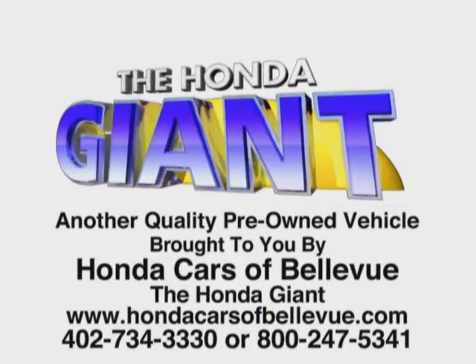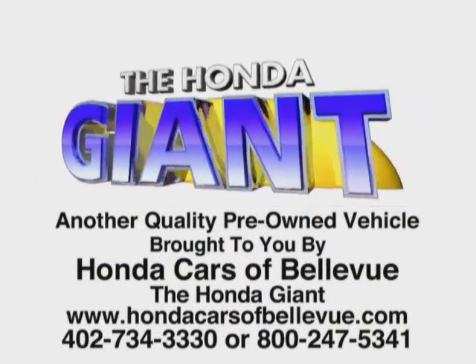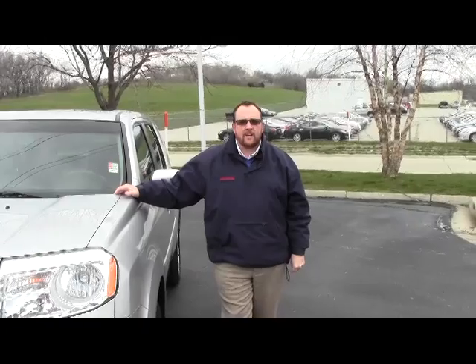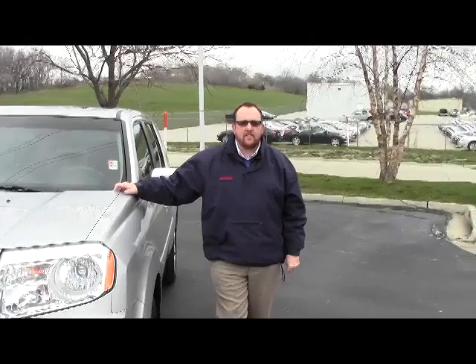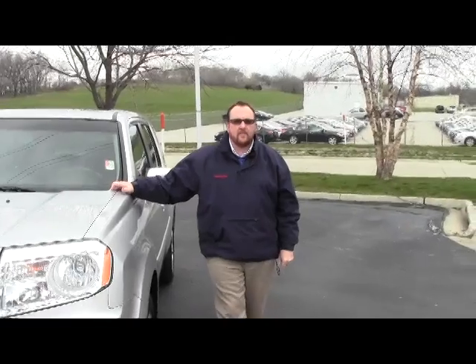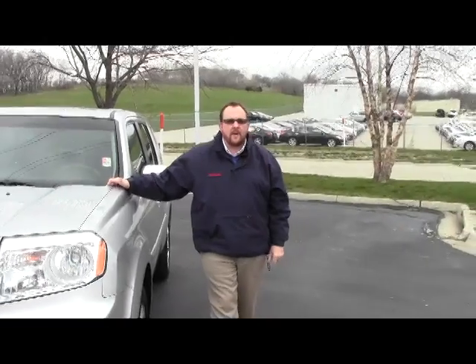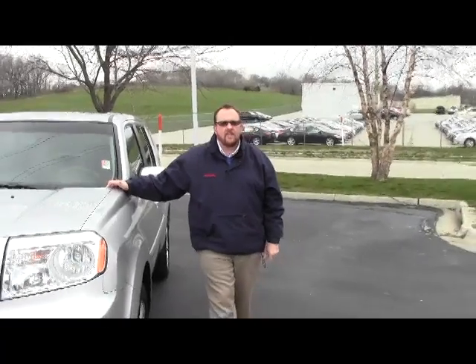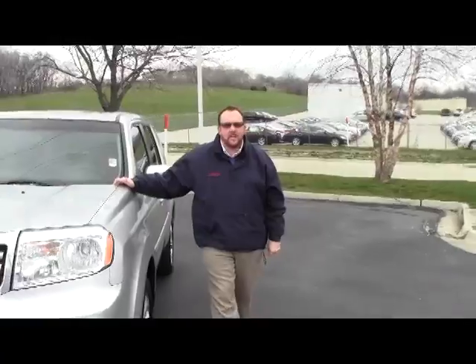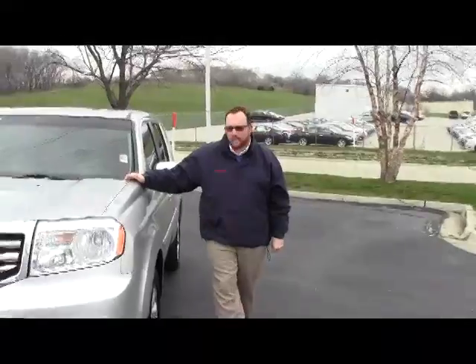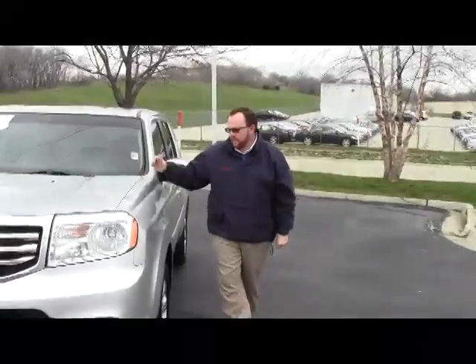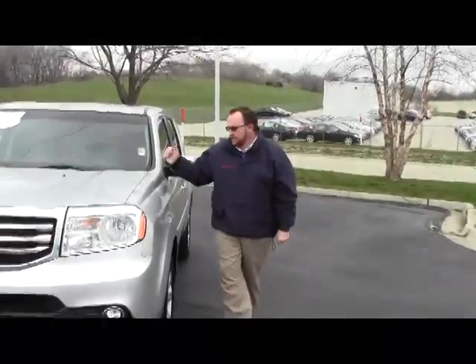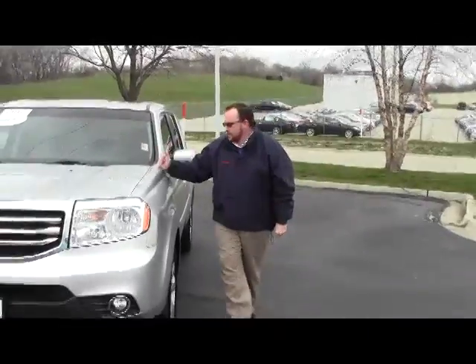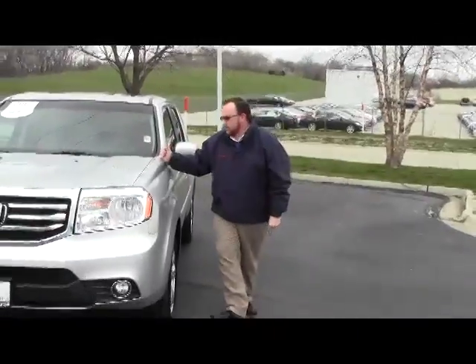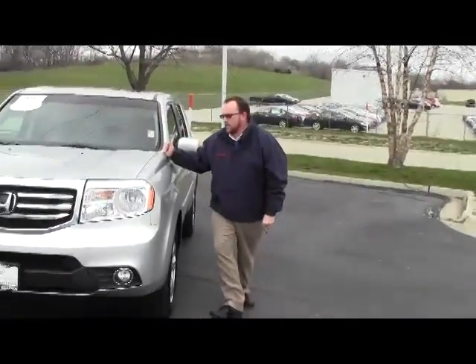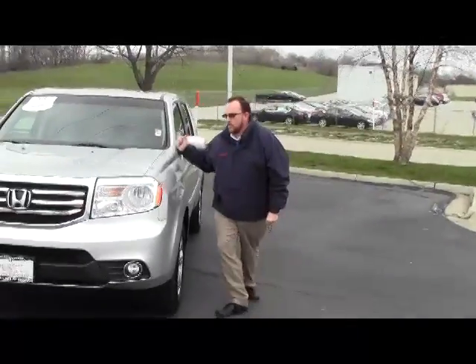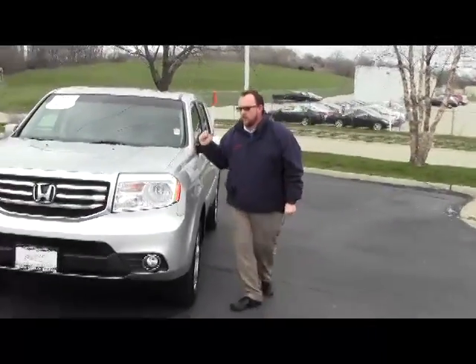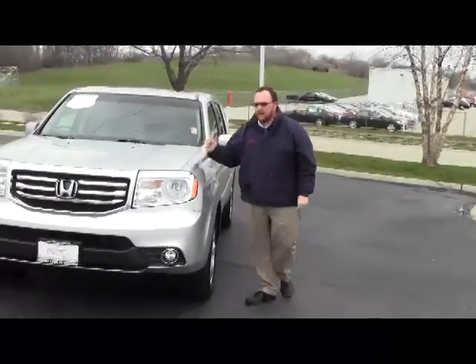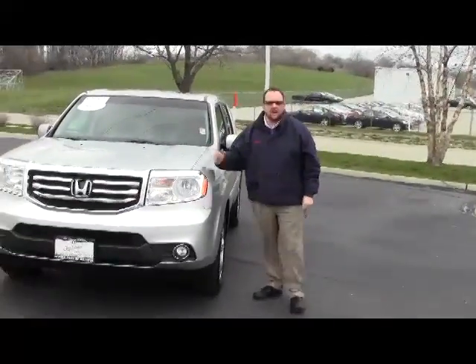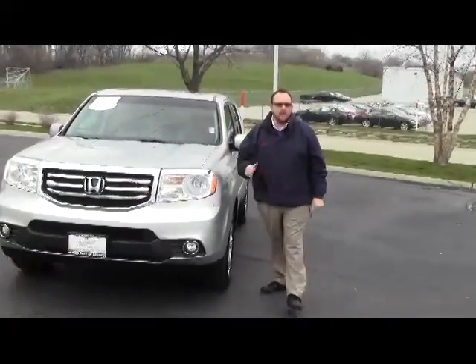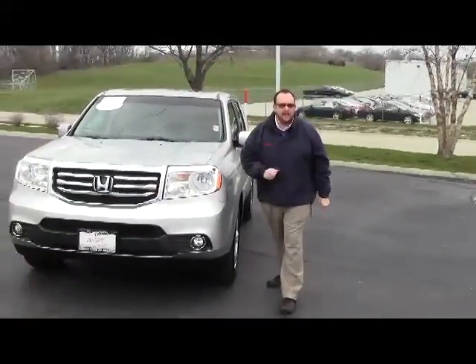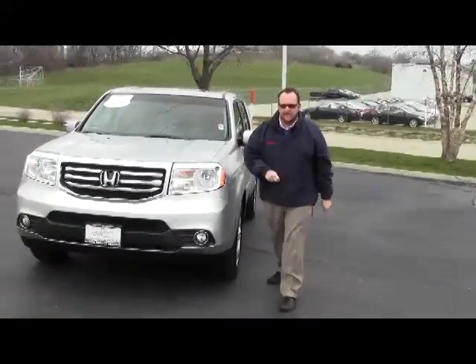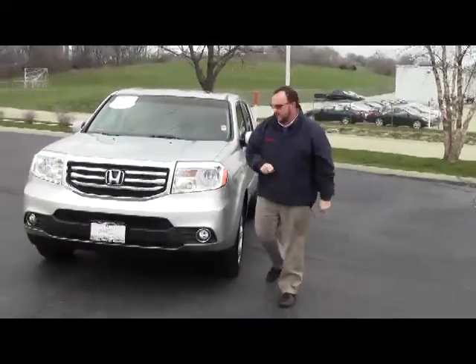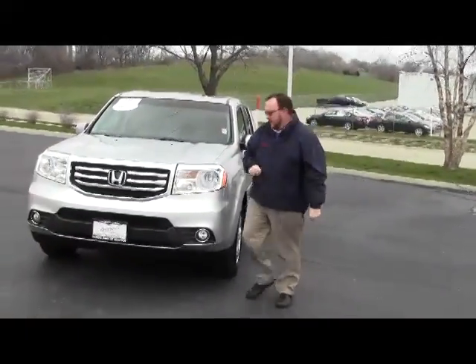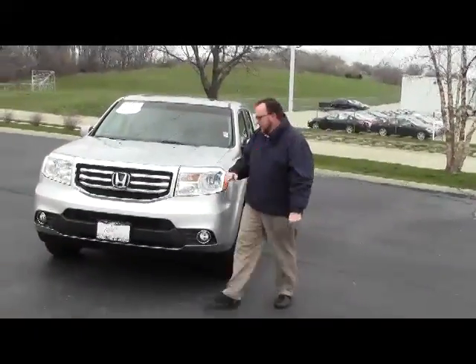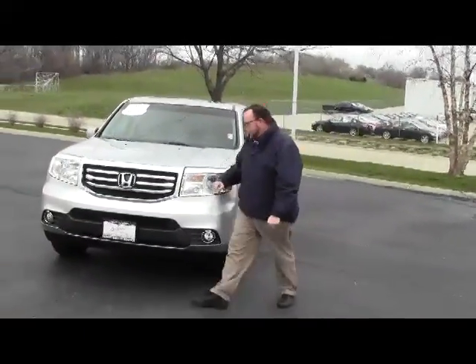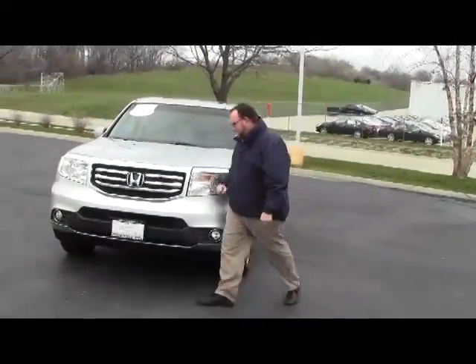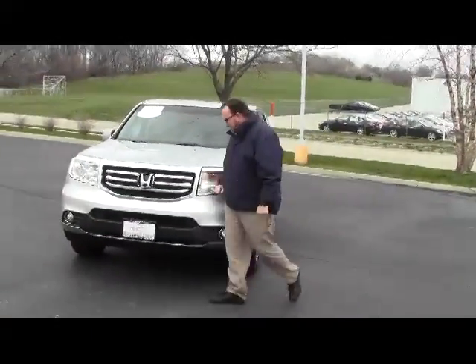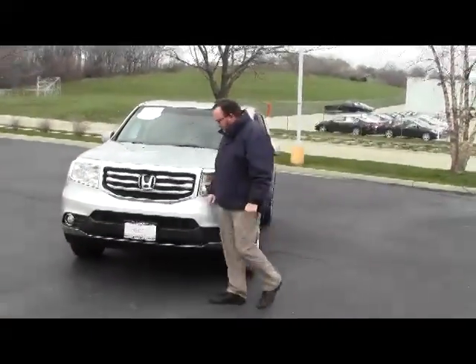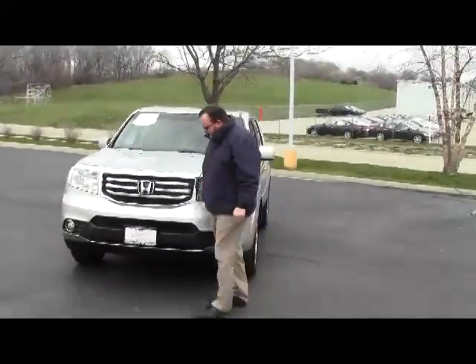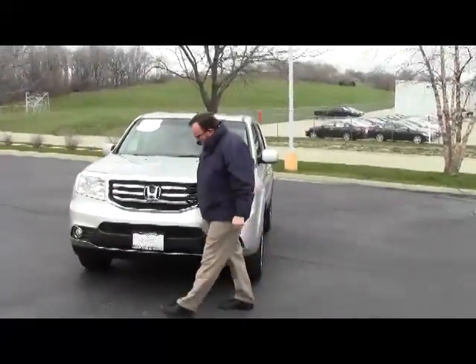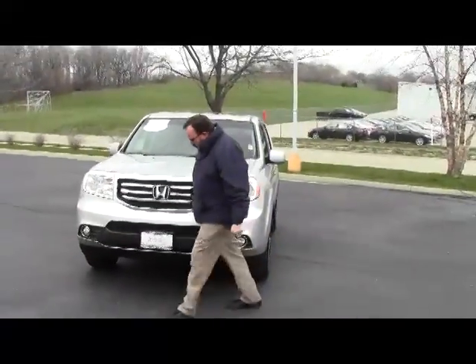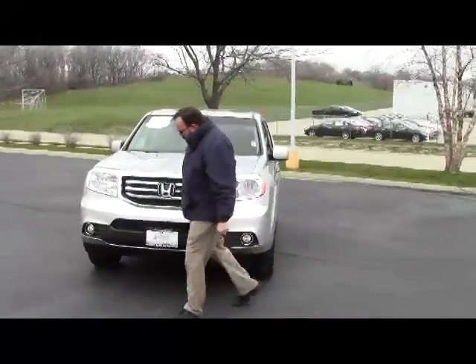Brian Kelly here for the Honda Giant. I'm here to show you this 2012 Honda Pilot EXL with DVD.